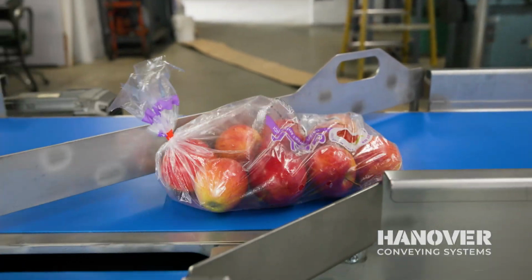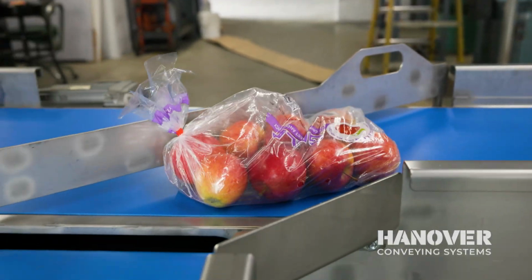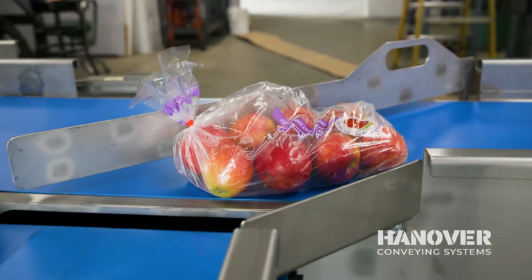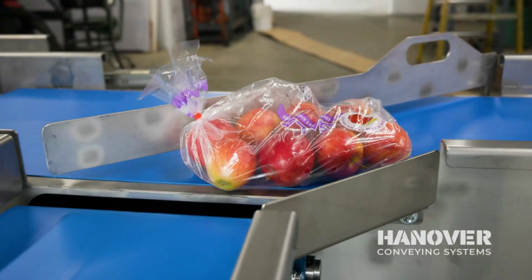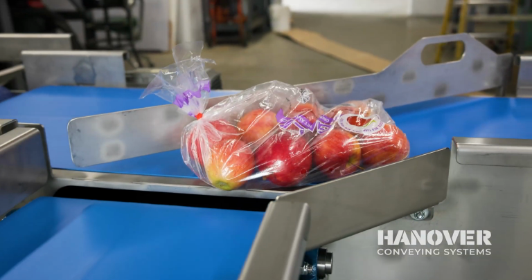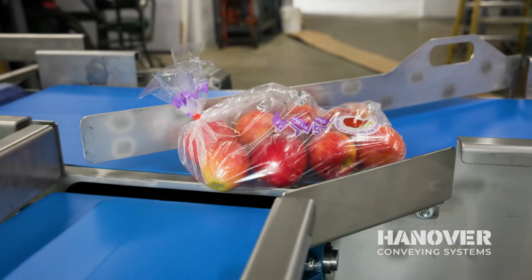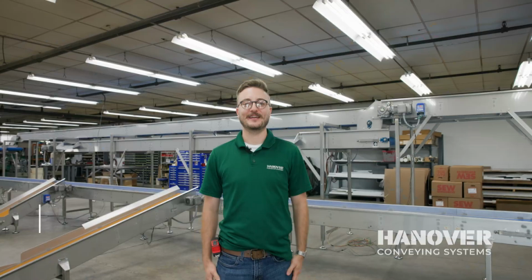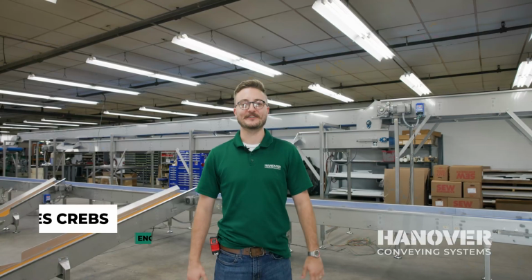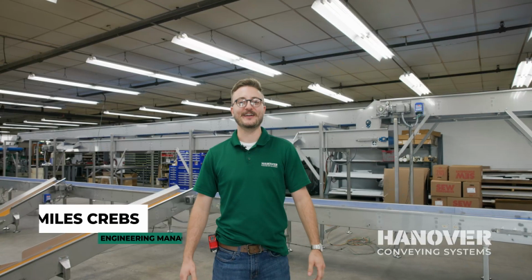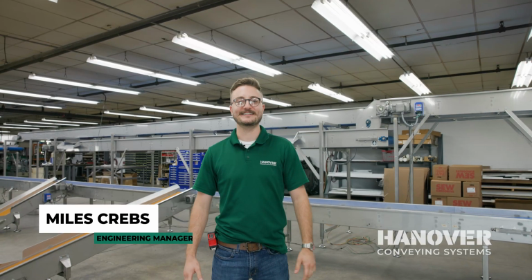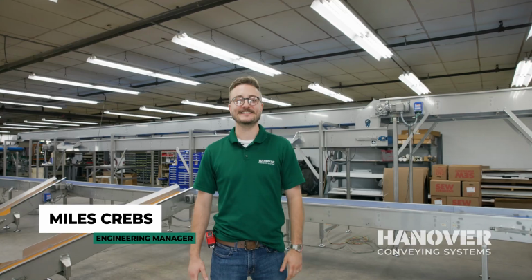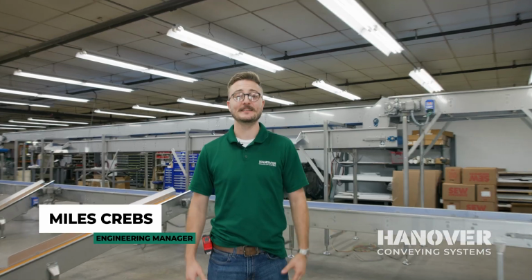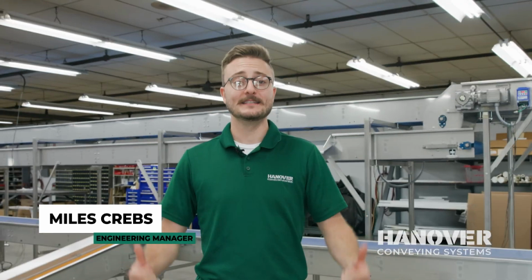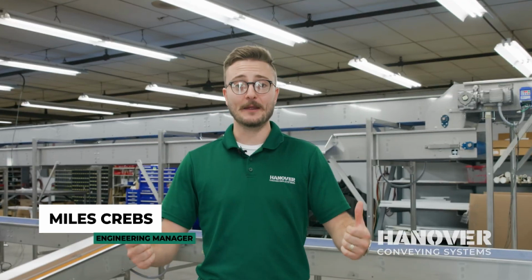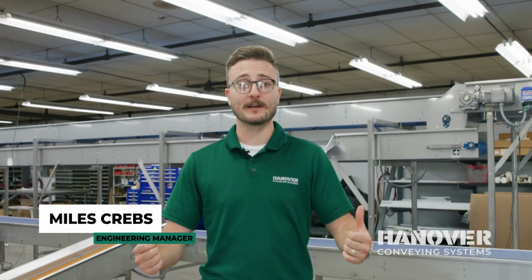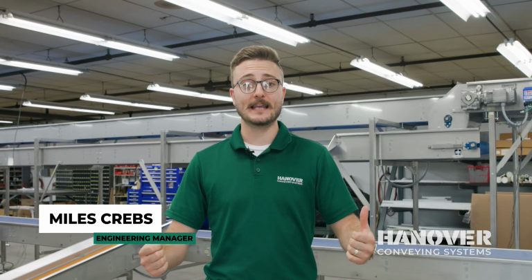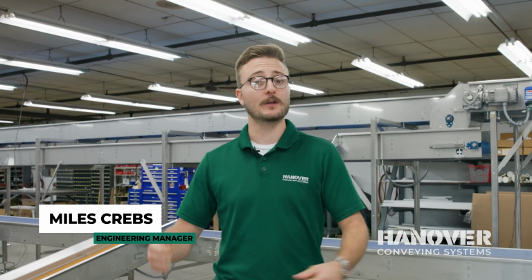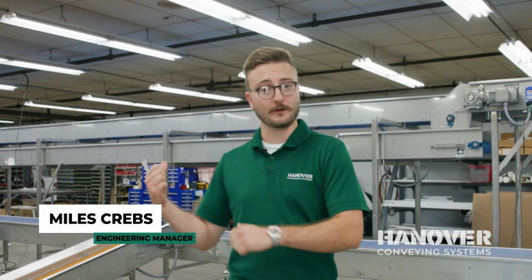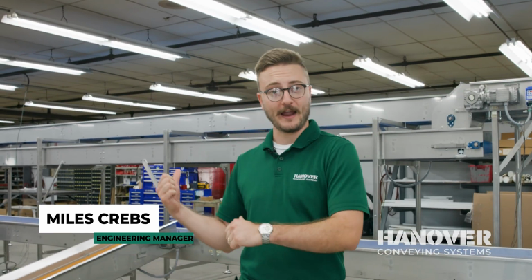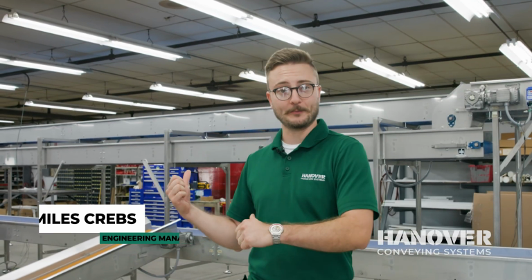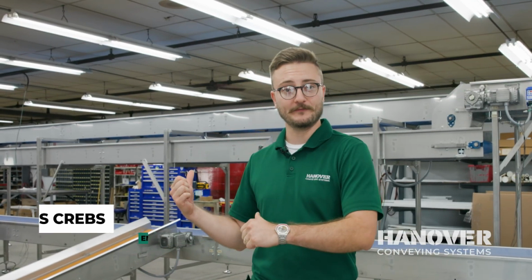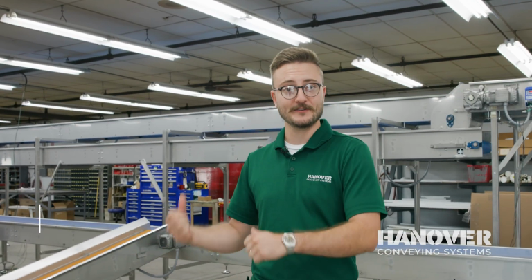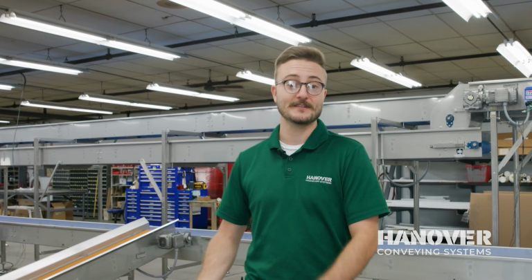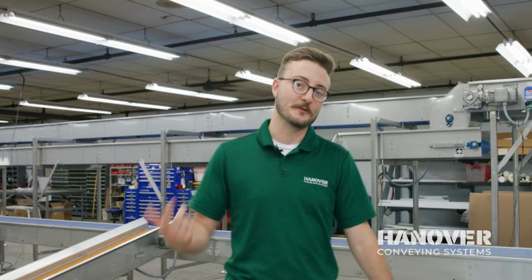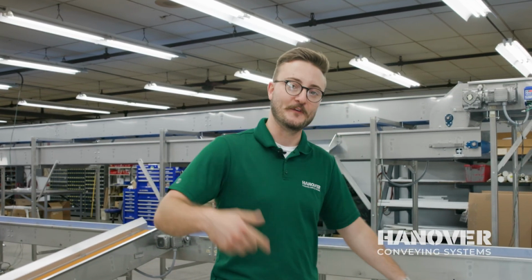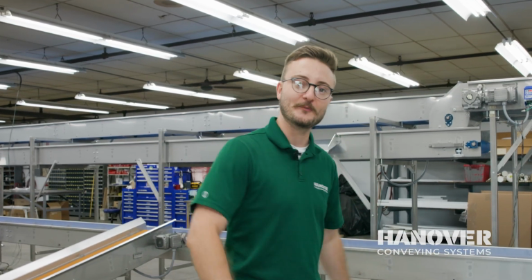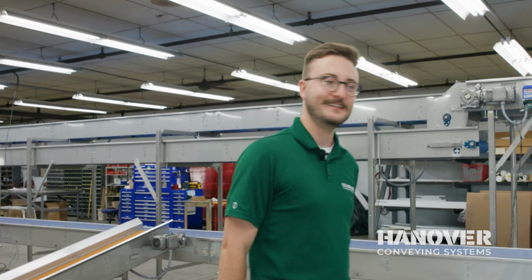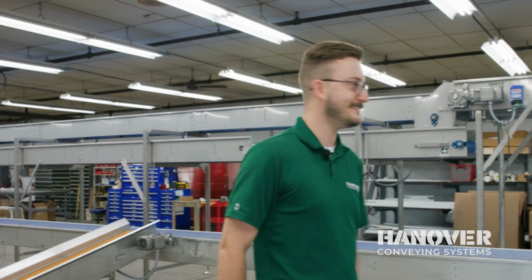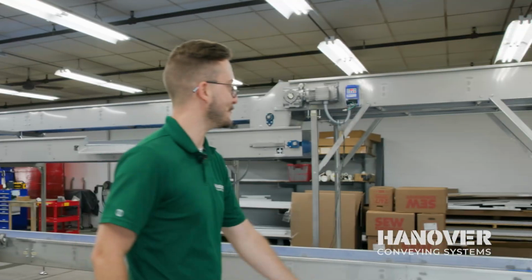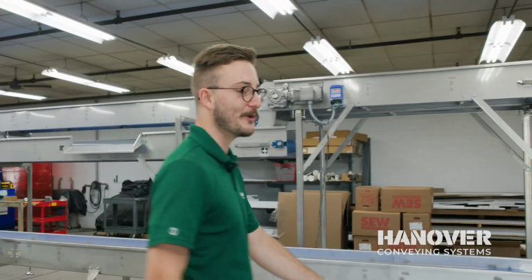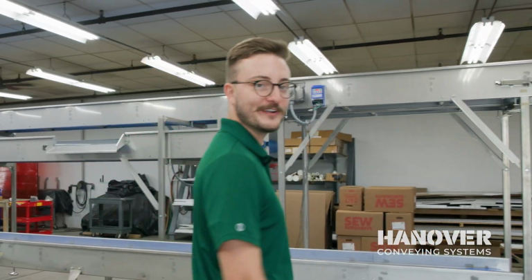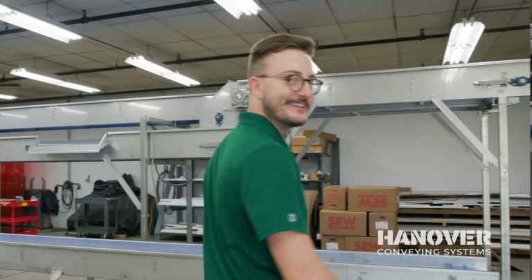Hey guys, Myles Krebs here with Hanover Conveying Systems. Today we're going to take a look at one of our apple conveyors. So if you follow me, we'll start over here.